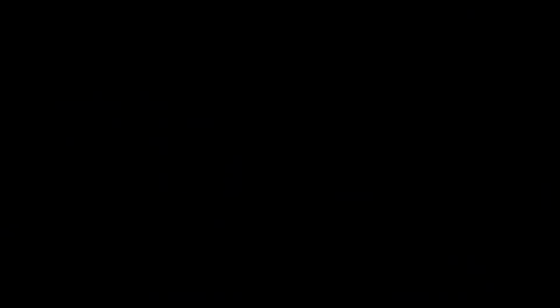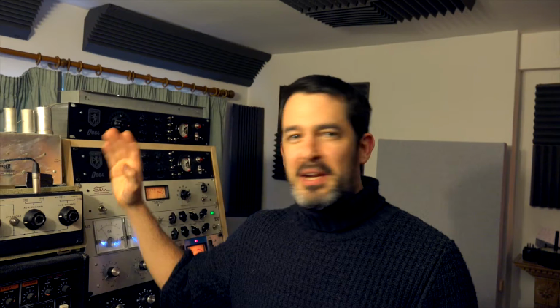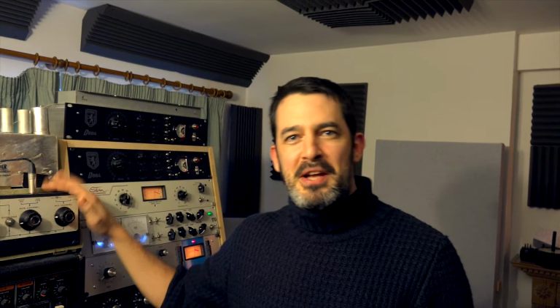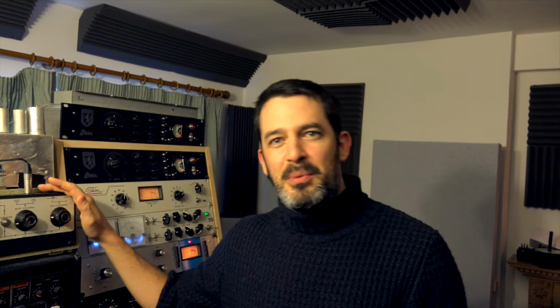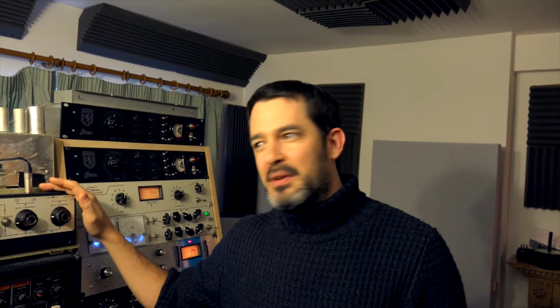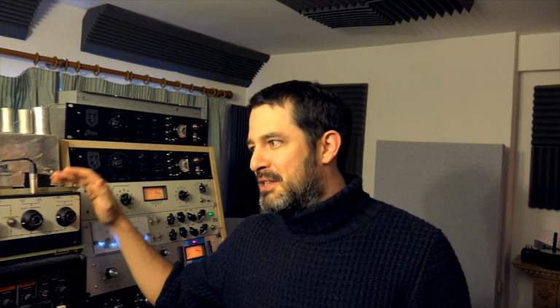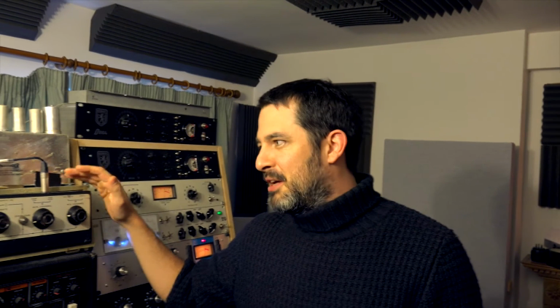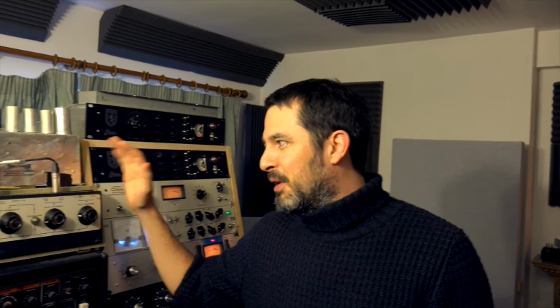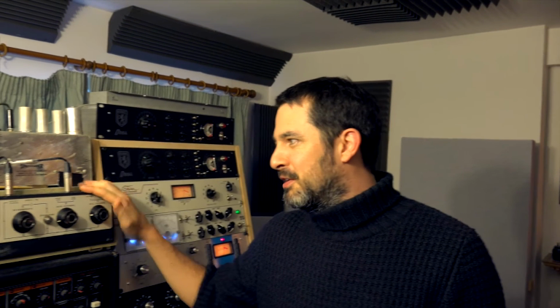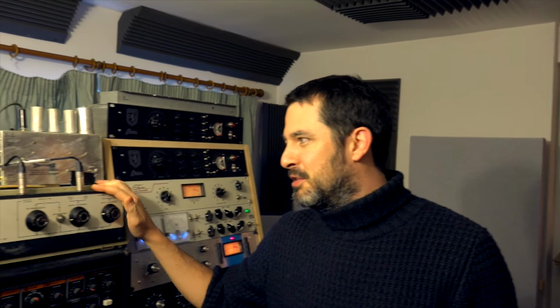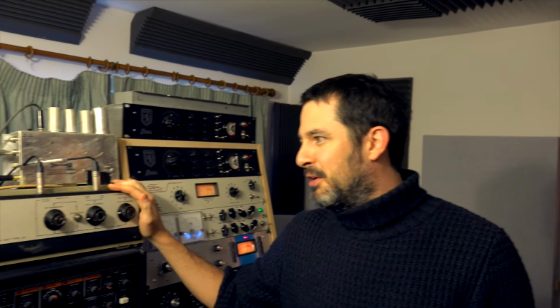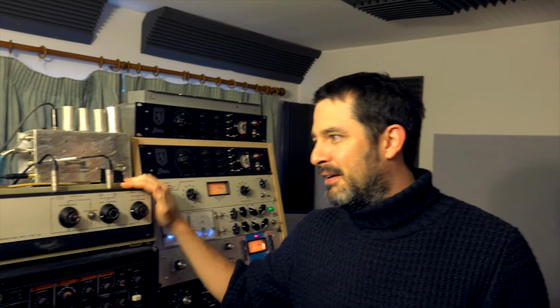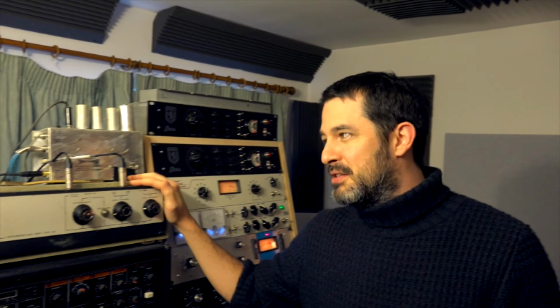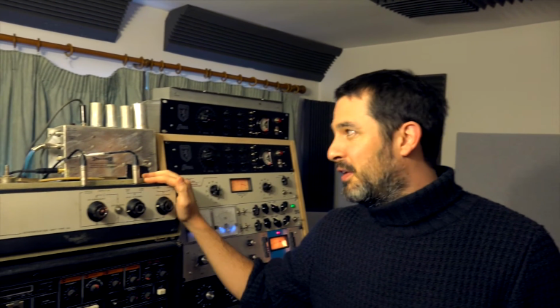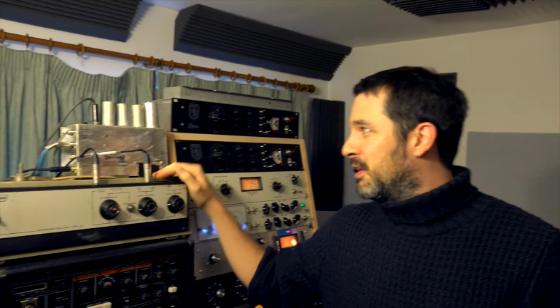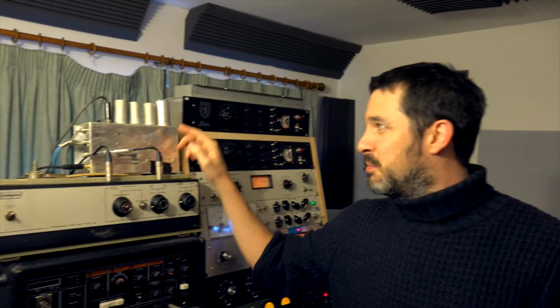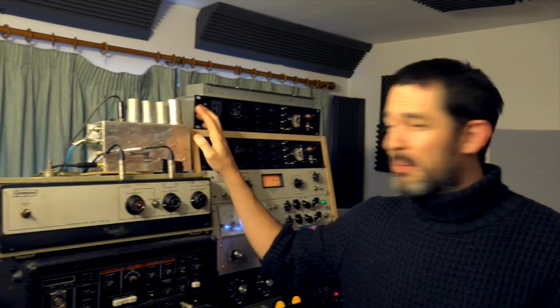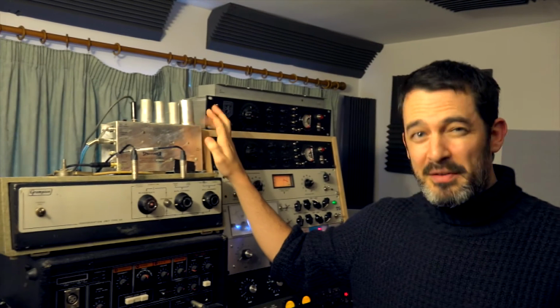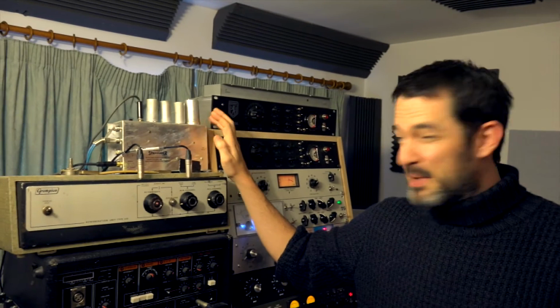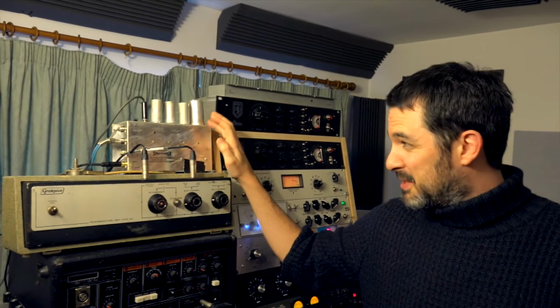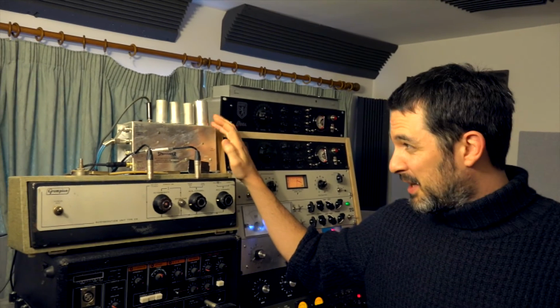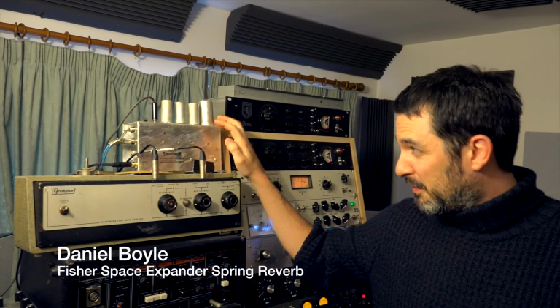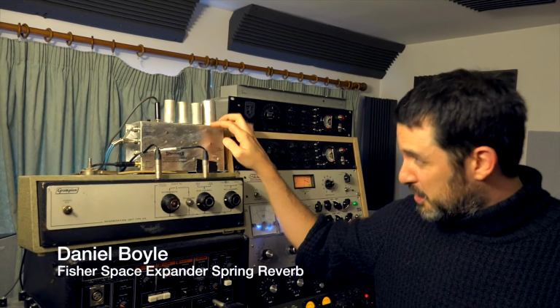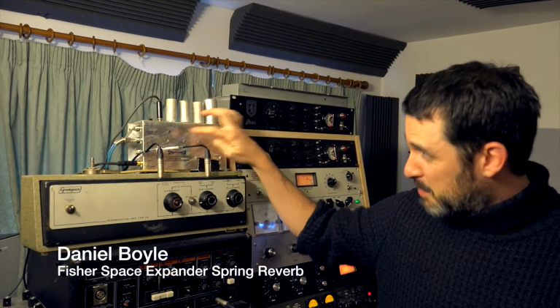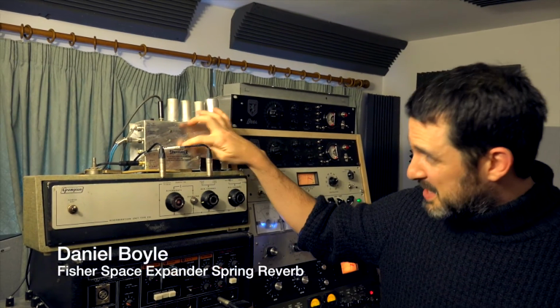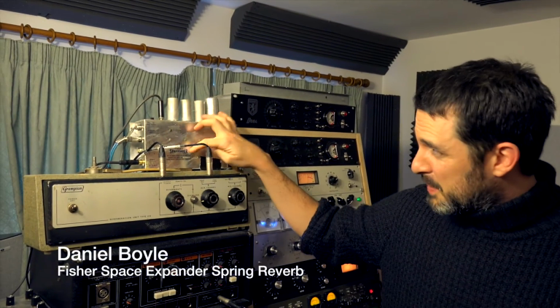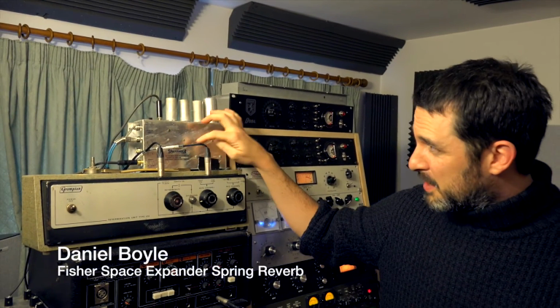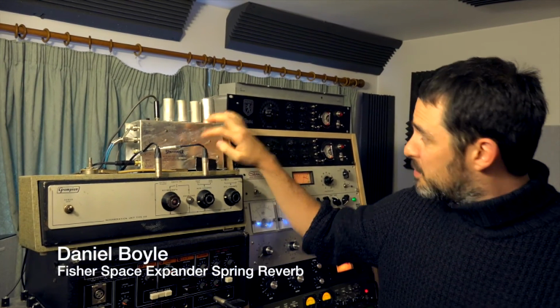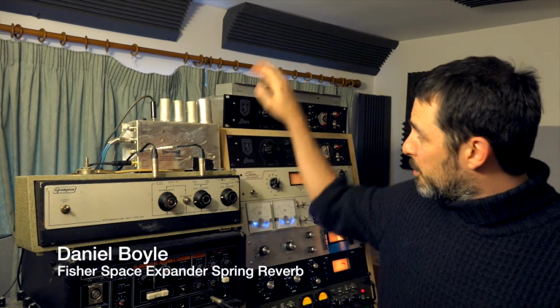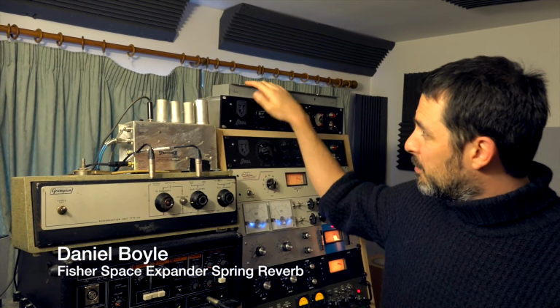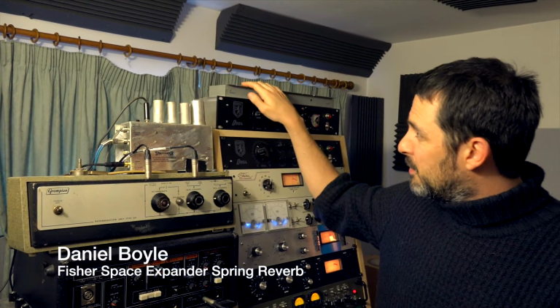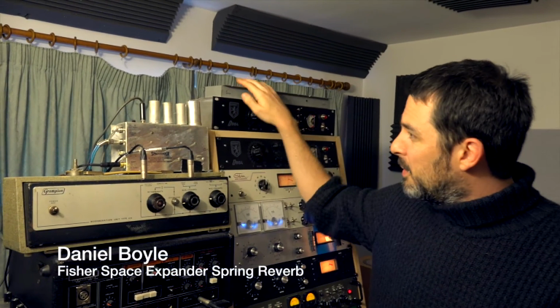My name is Daniel Boyle, this is our audio live studio out in Suffolk. This is one of my favourite pieces of gear — the Fischer Space Expander Spring Reverb.